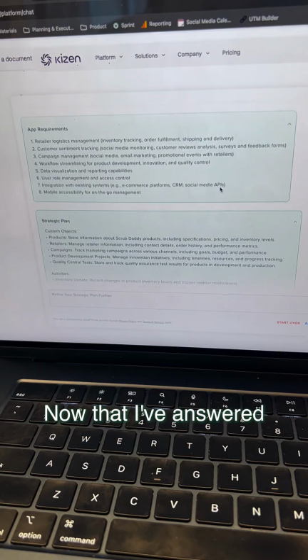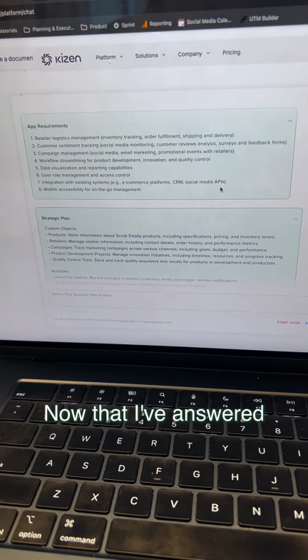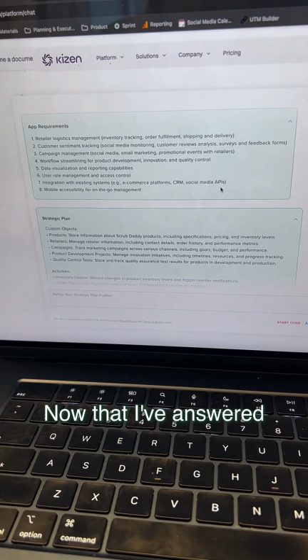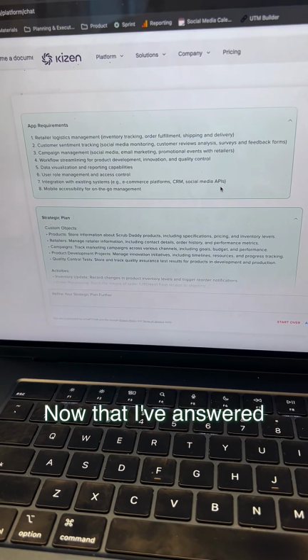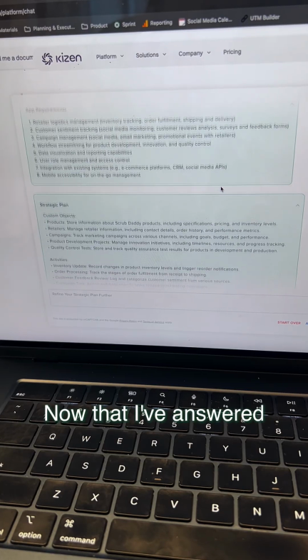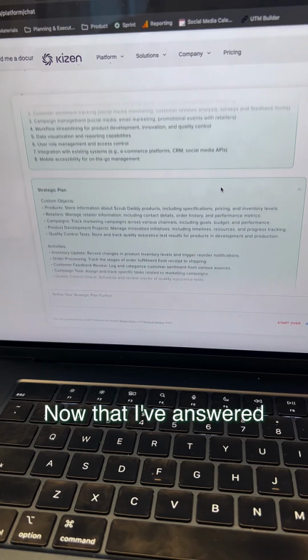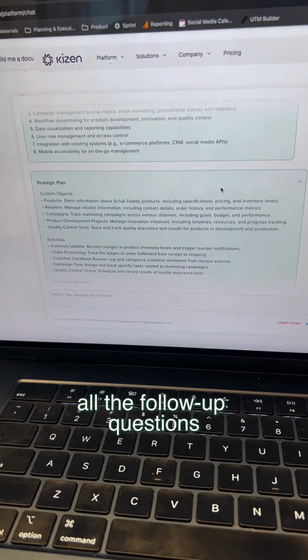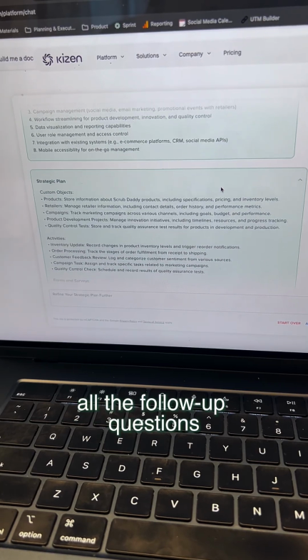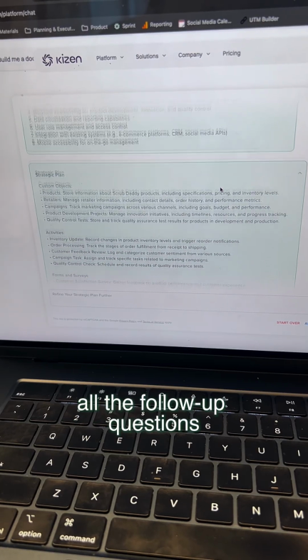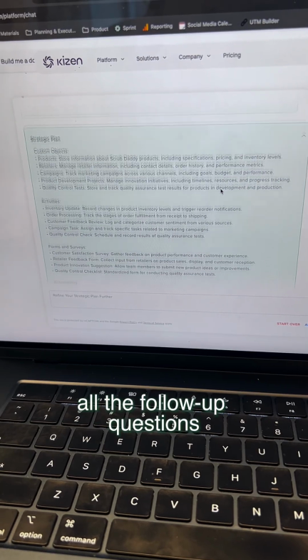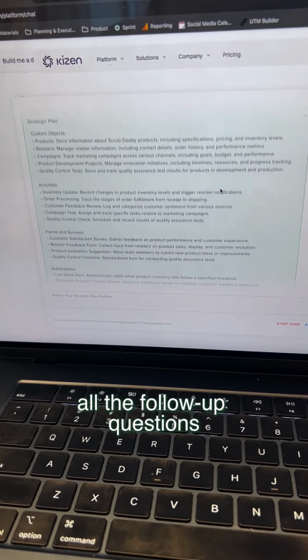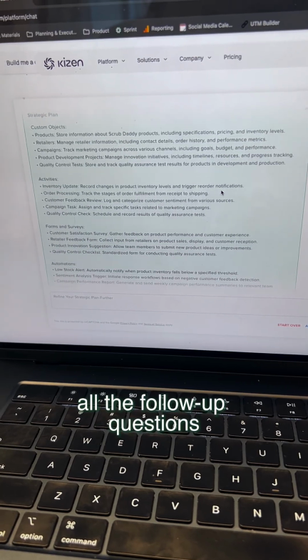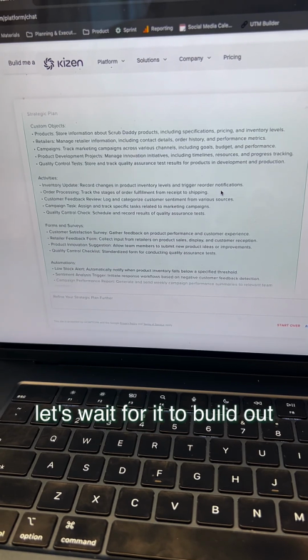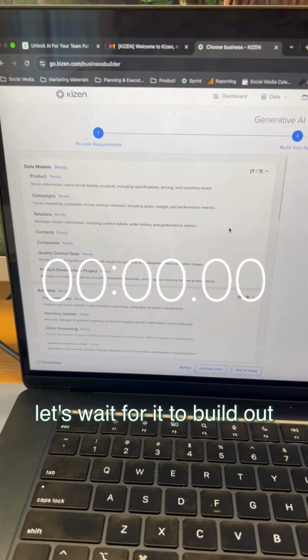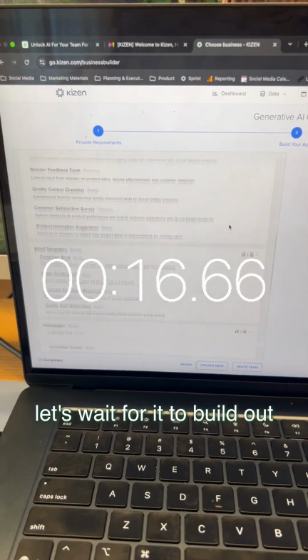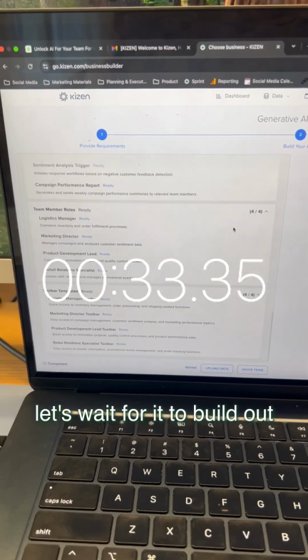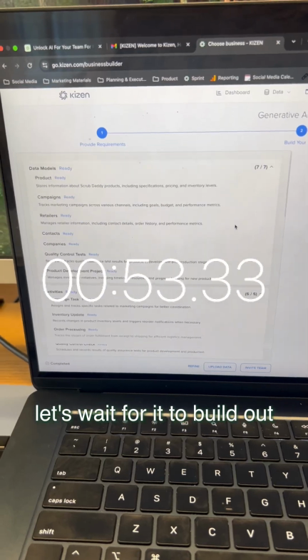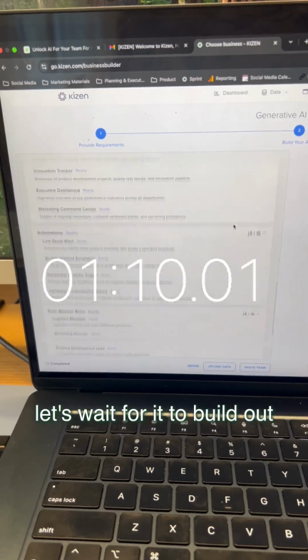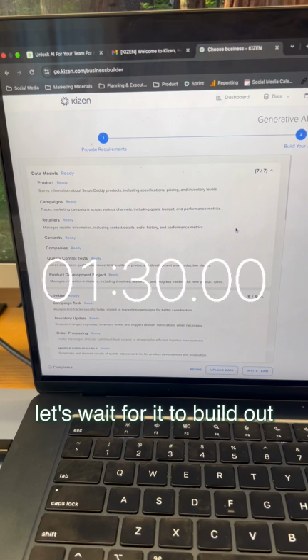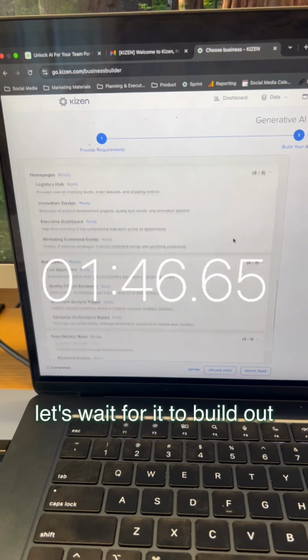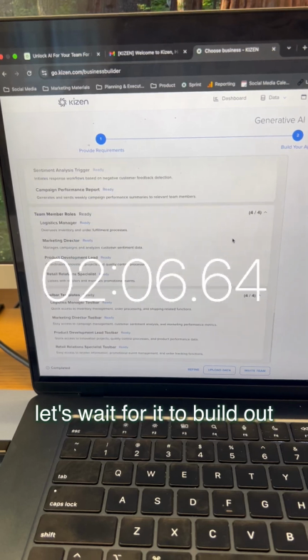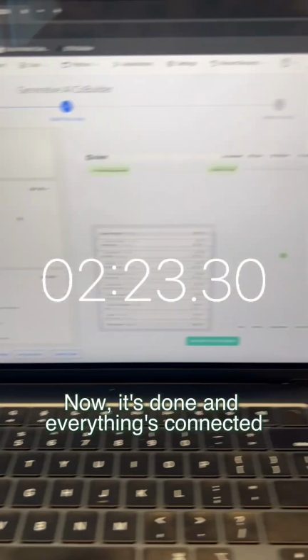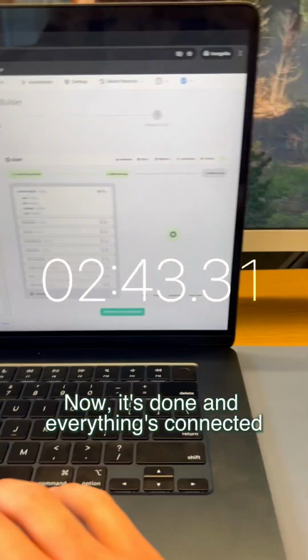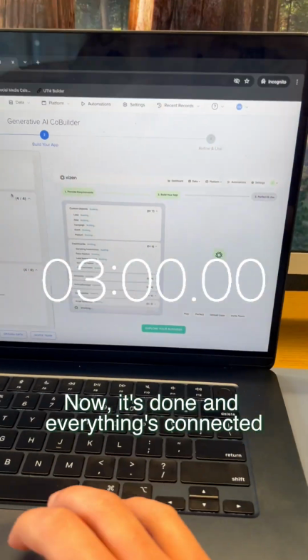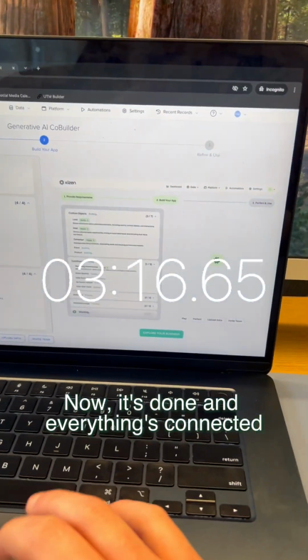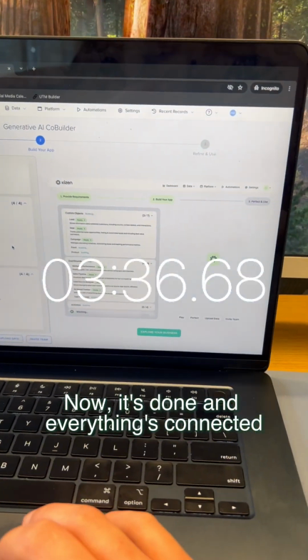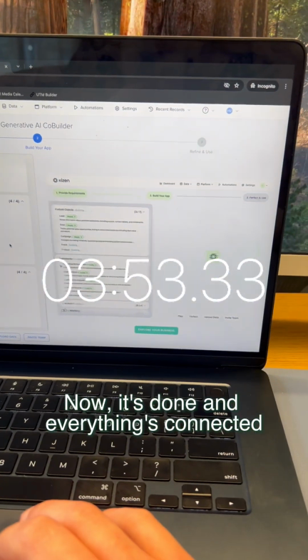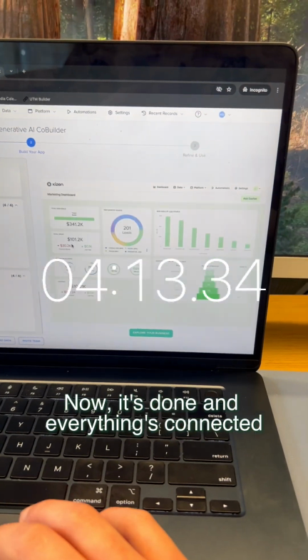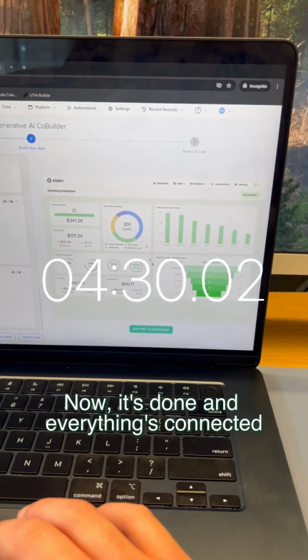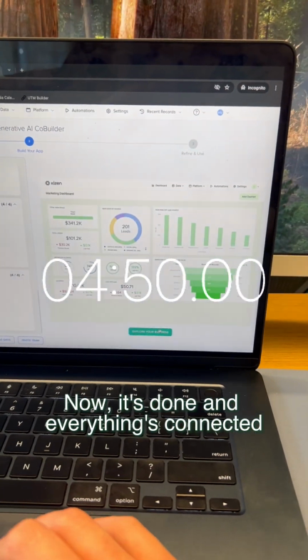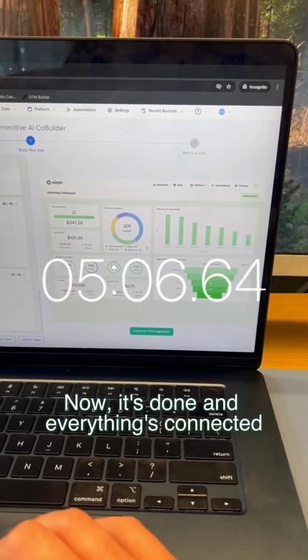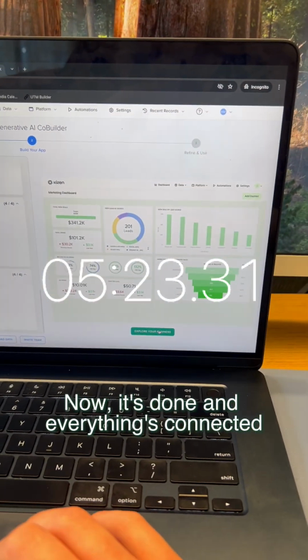Now that I've answered all the follow-up questions, let's wait for it to build out. Now it's done and everything's connected.